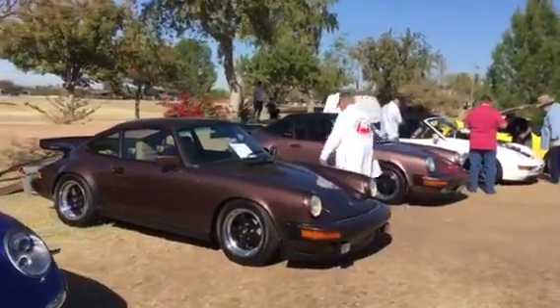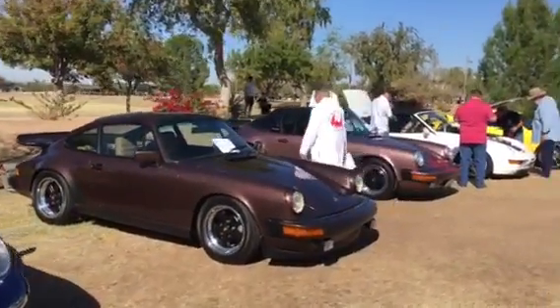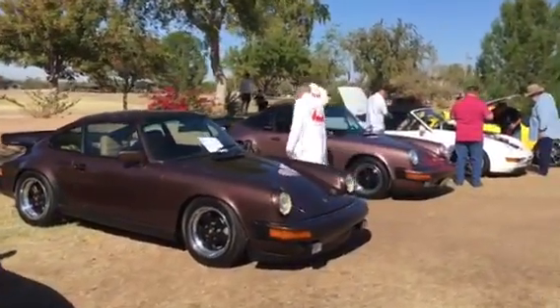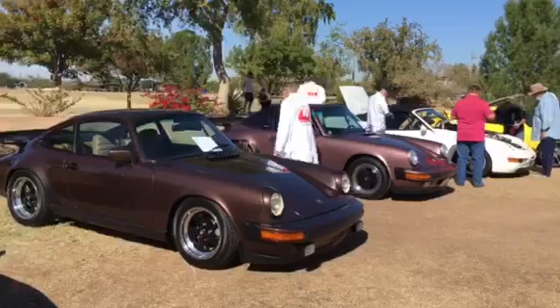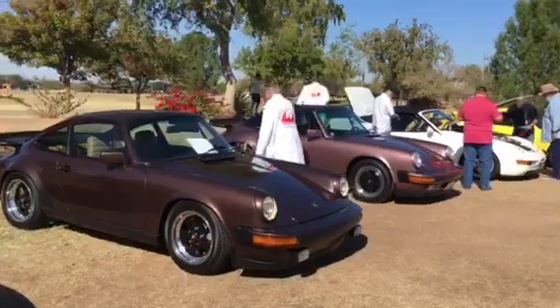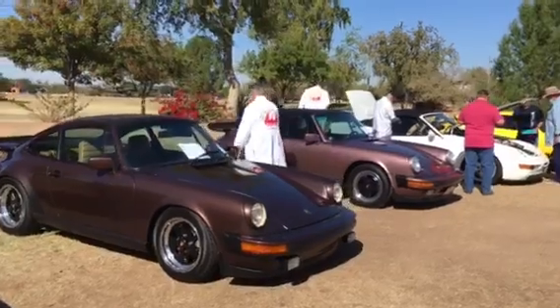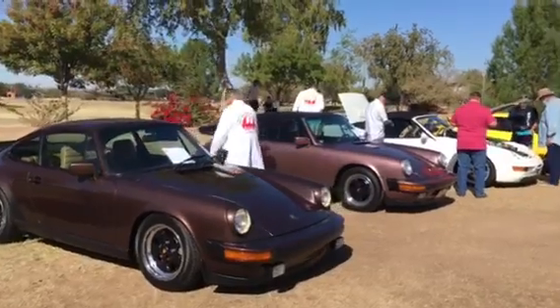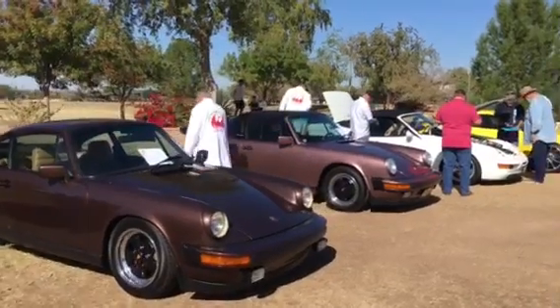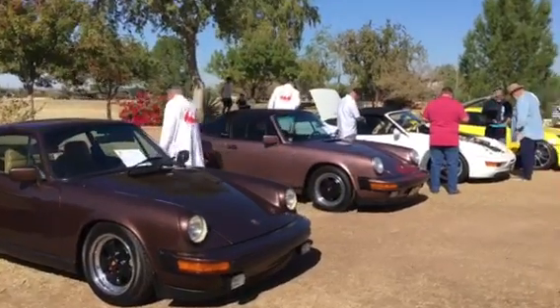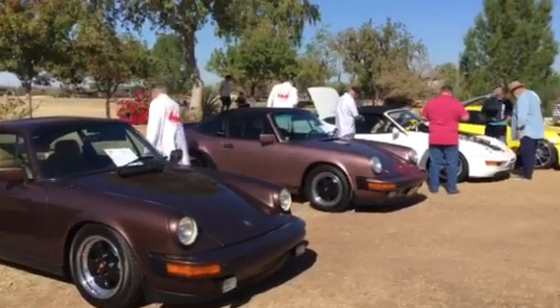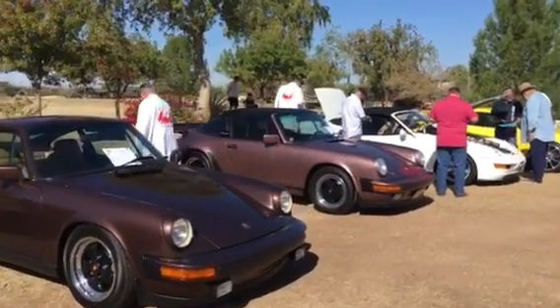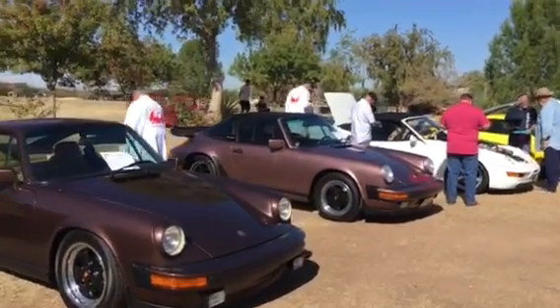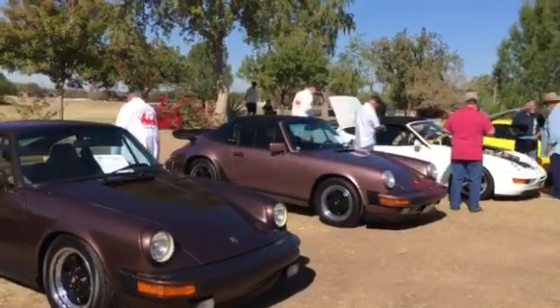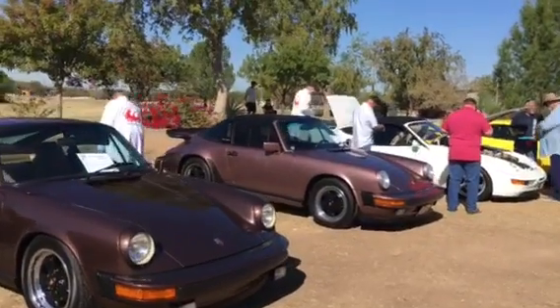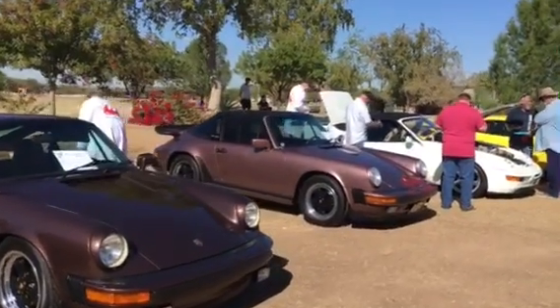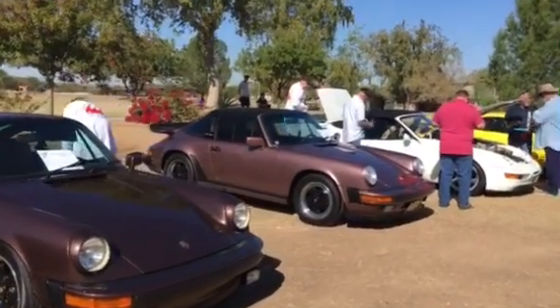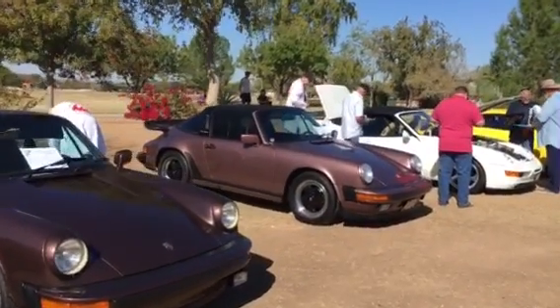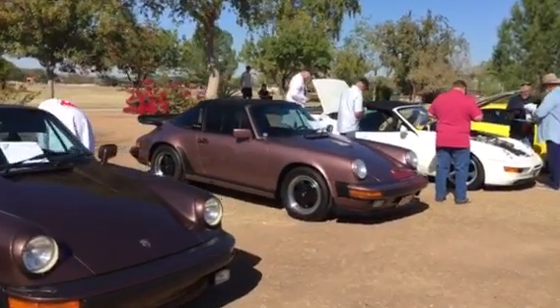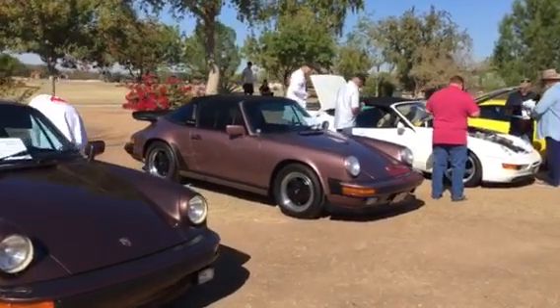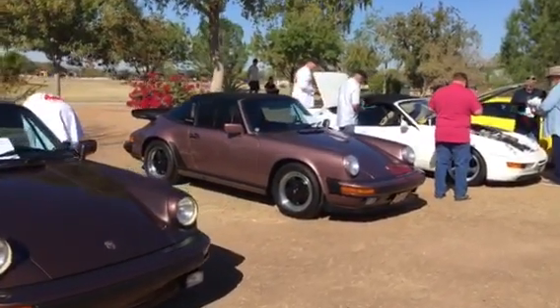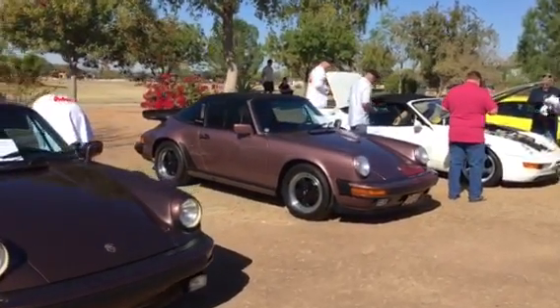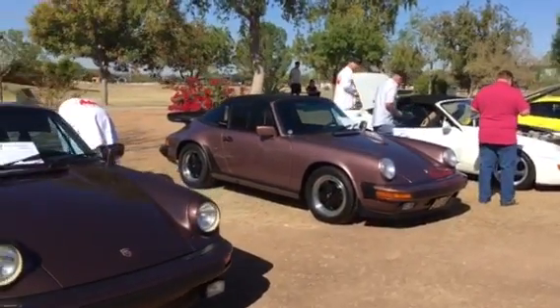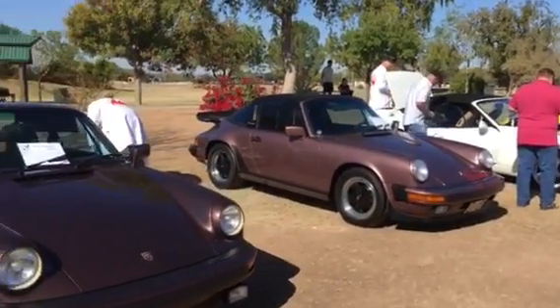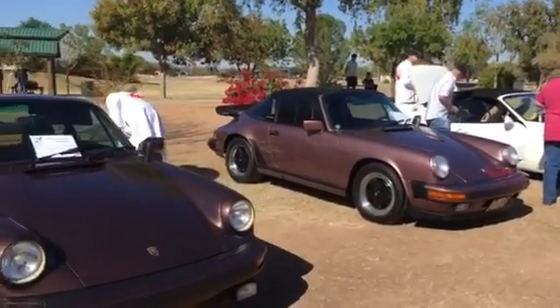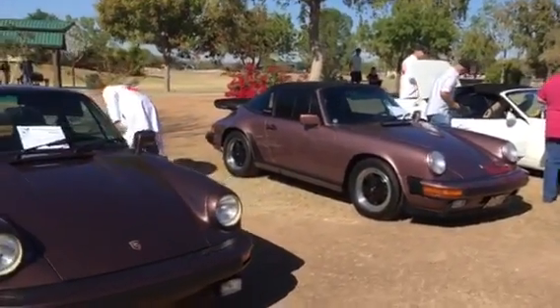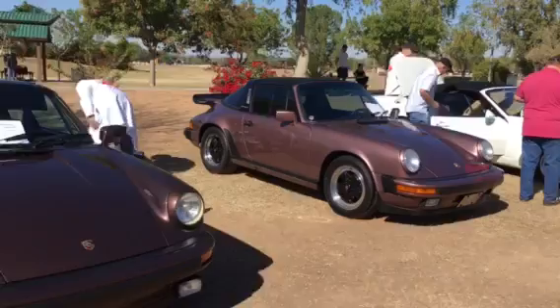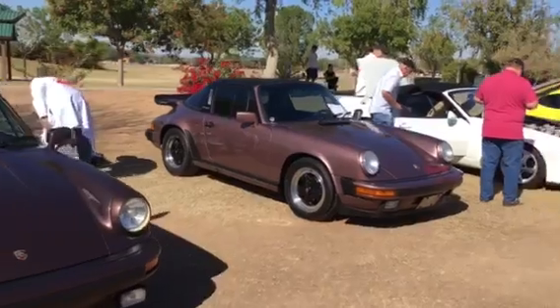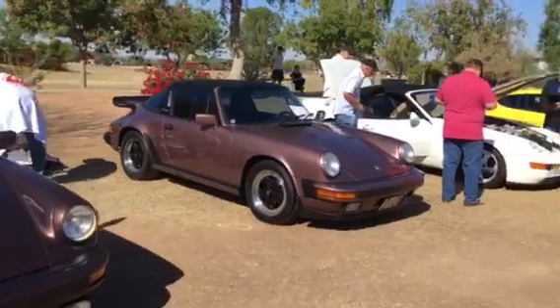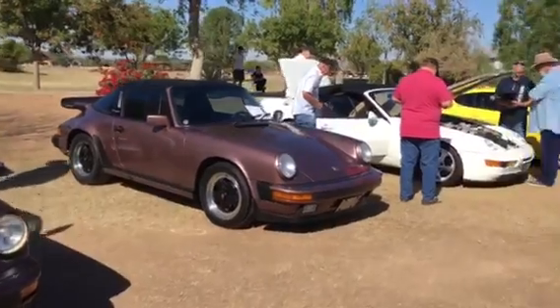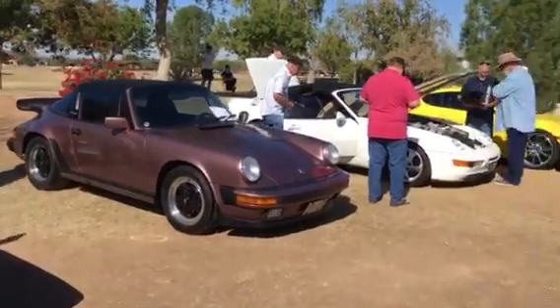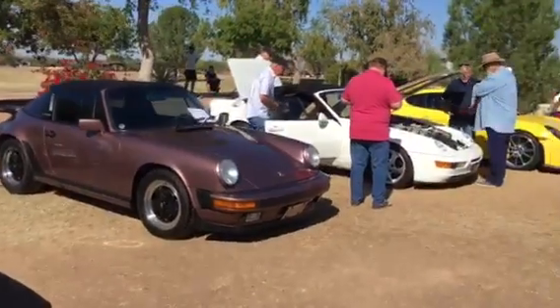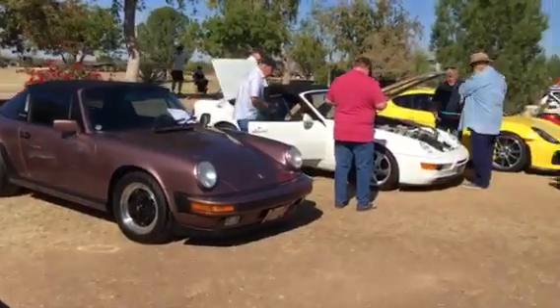The judges are getting ready to do their thing on this 968 cabriolet.